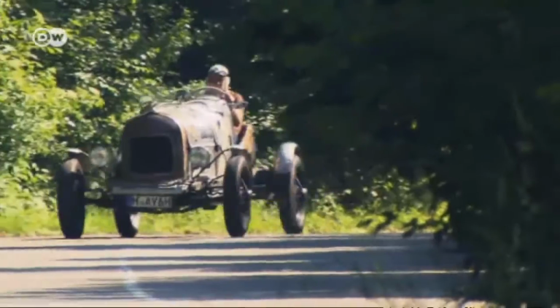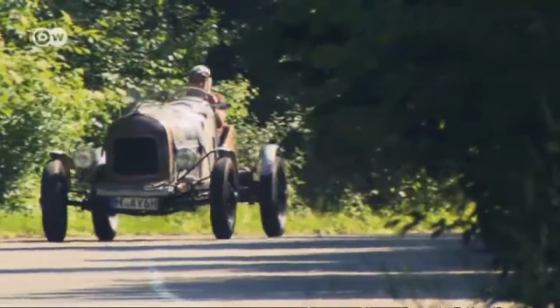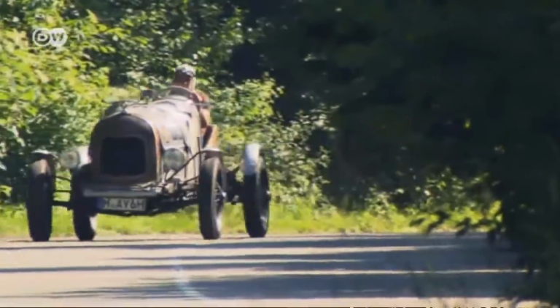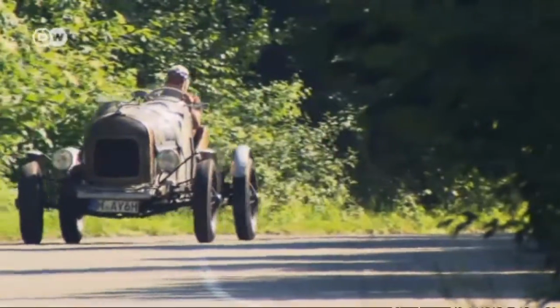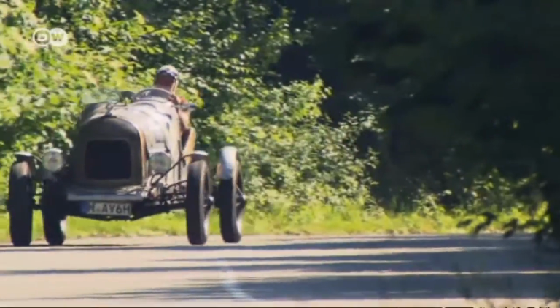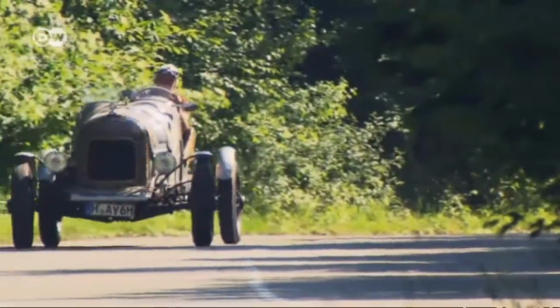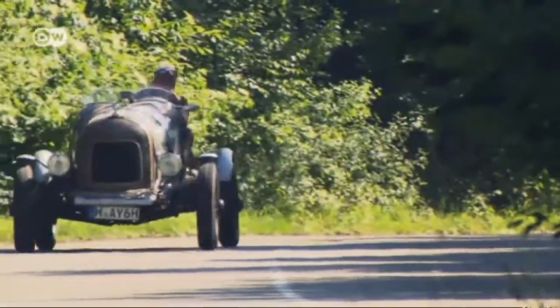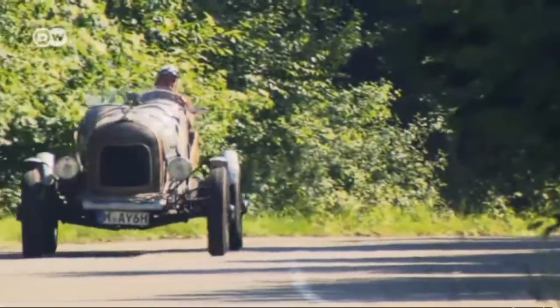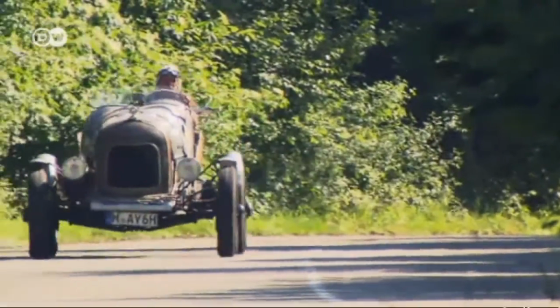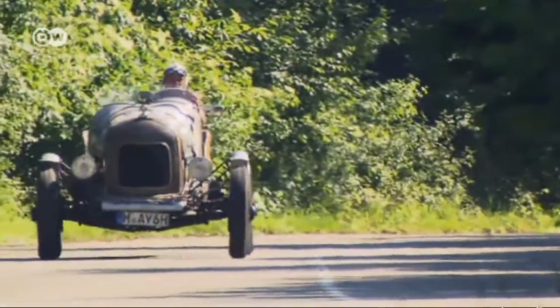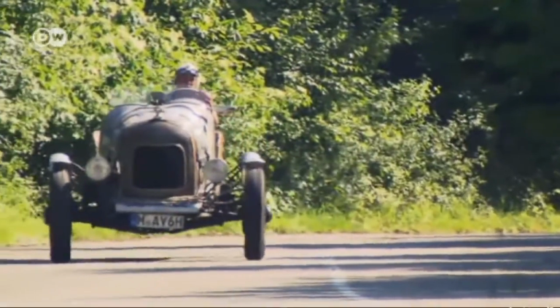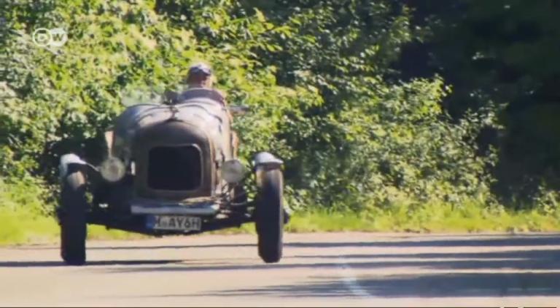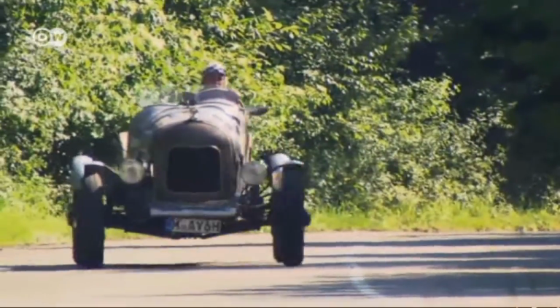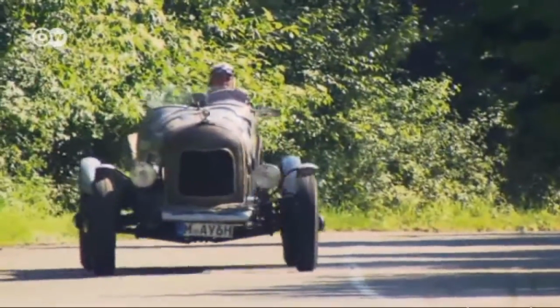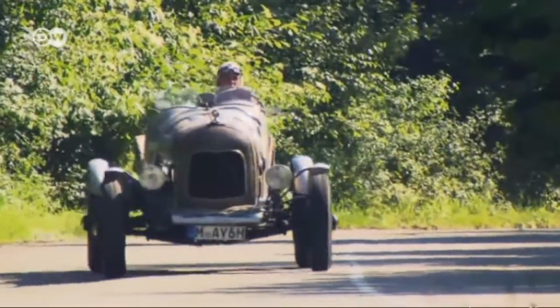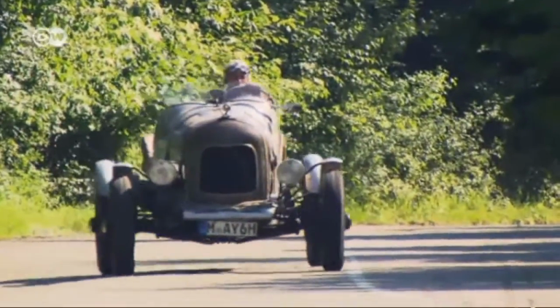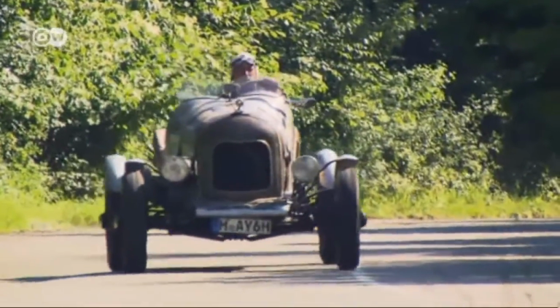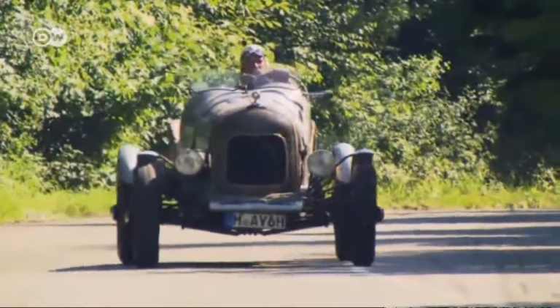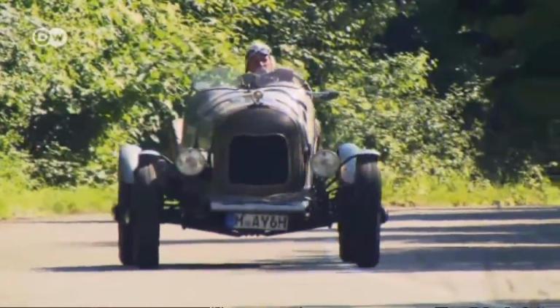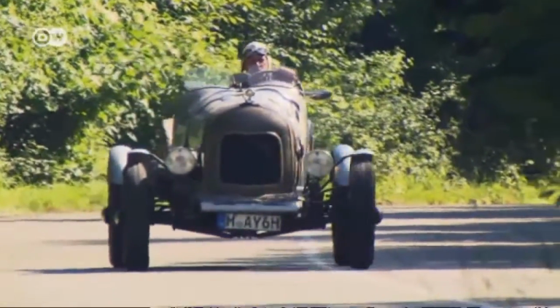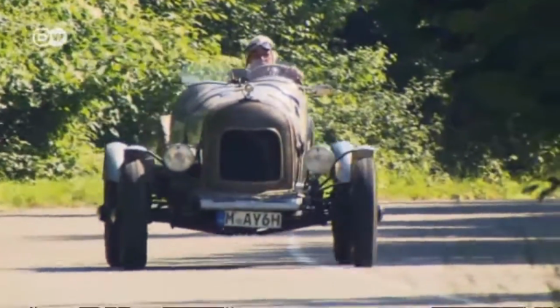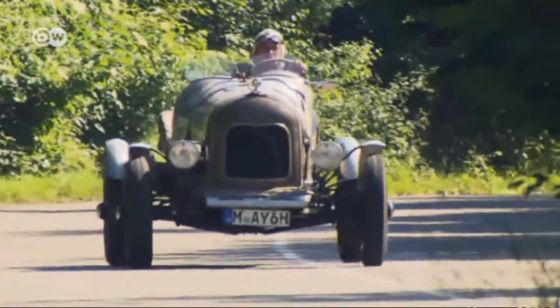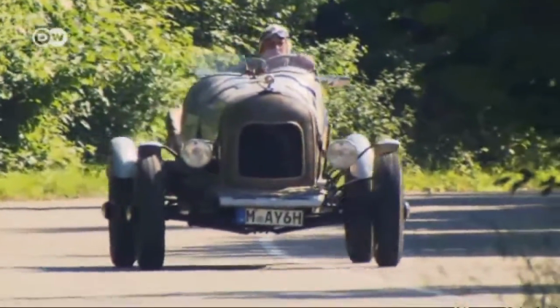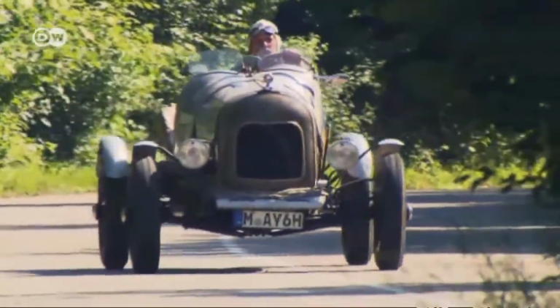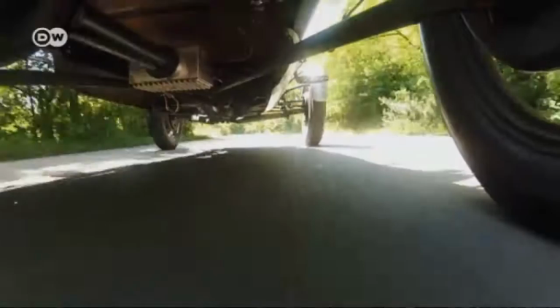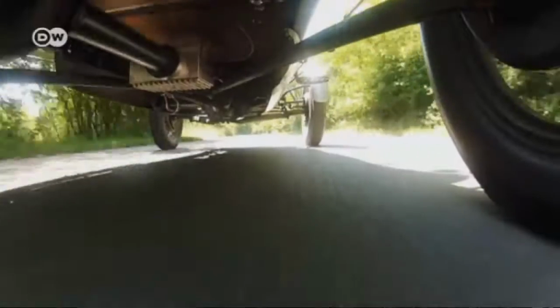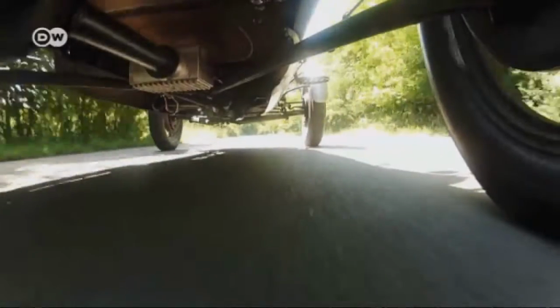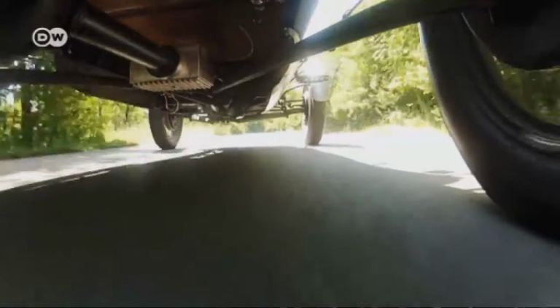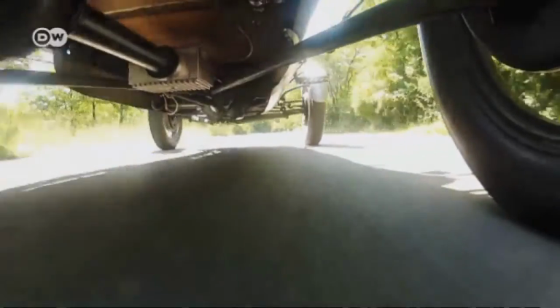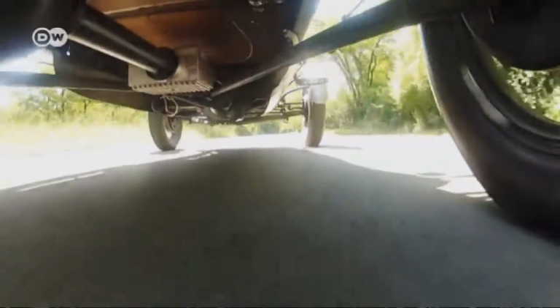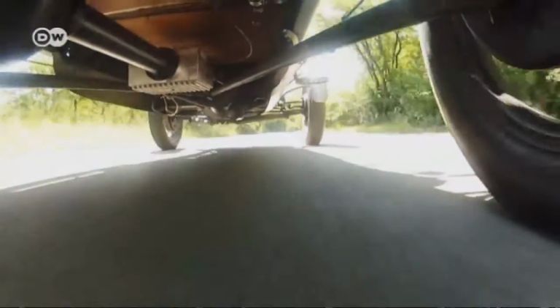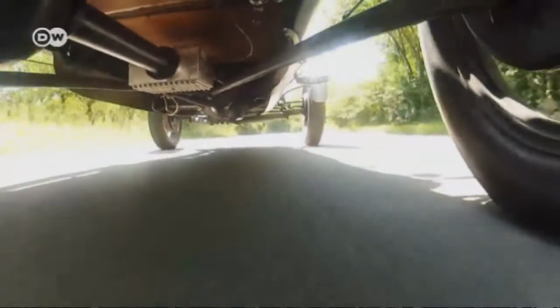Klaus doesn't believe in just admiring his cars in the garage. He drives his Speedster frequently.